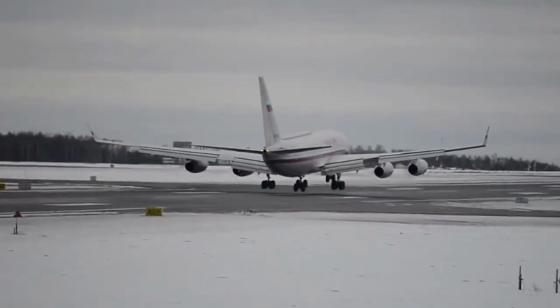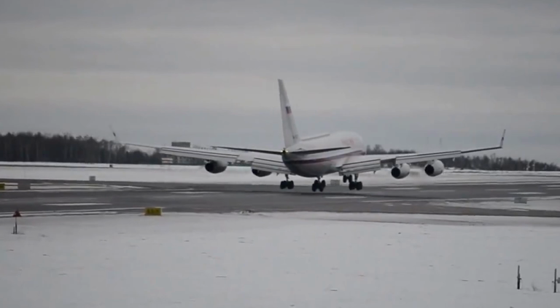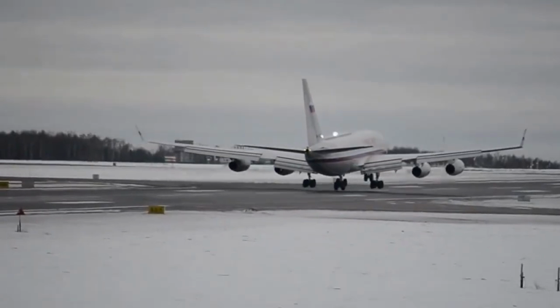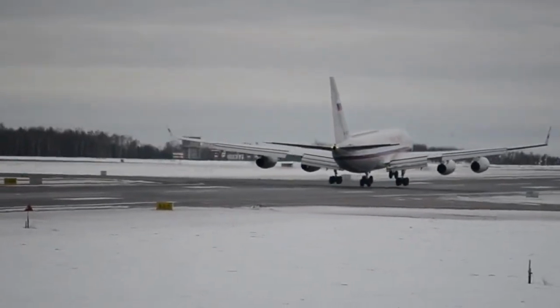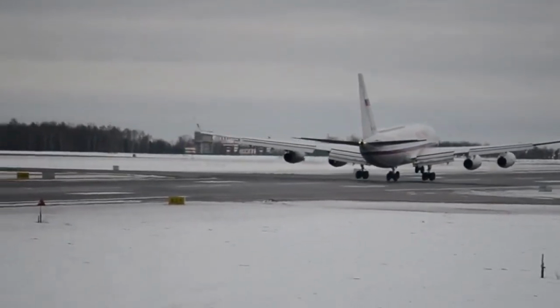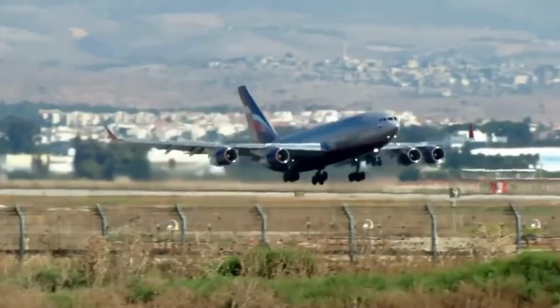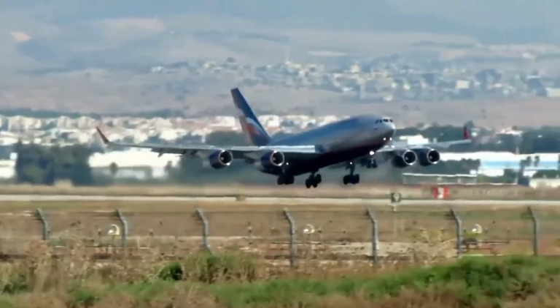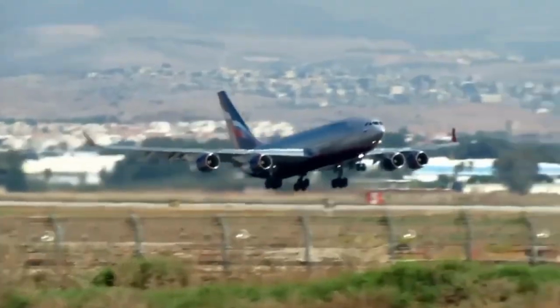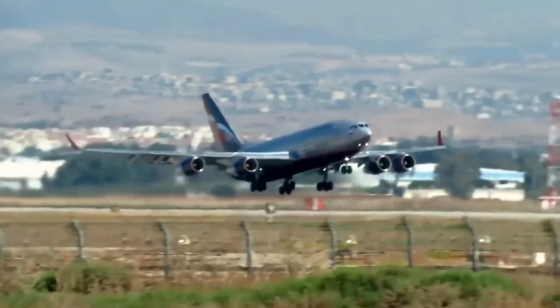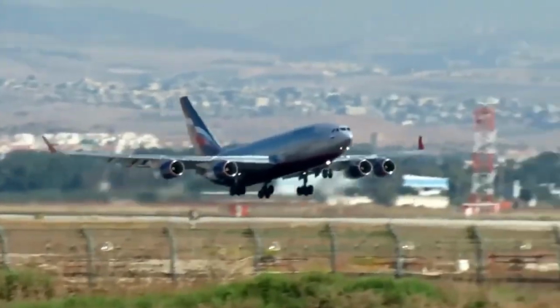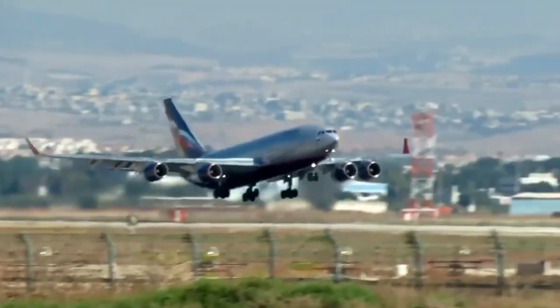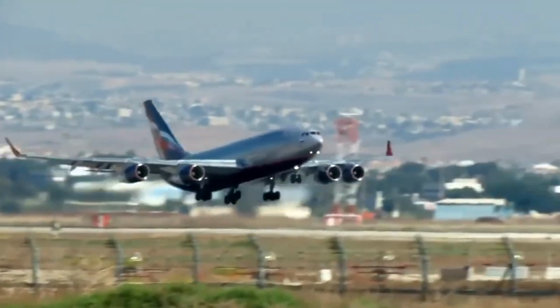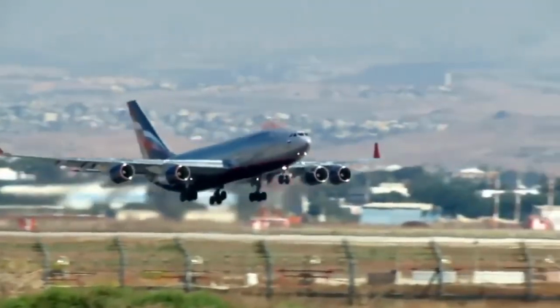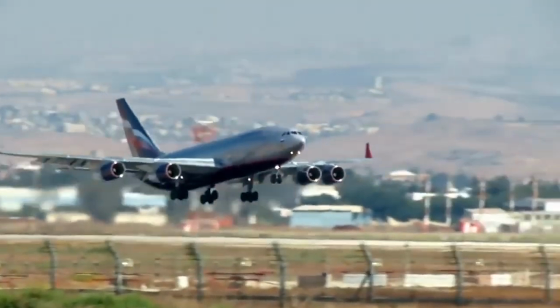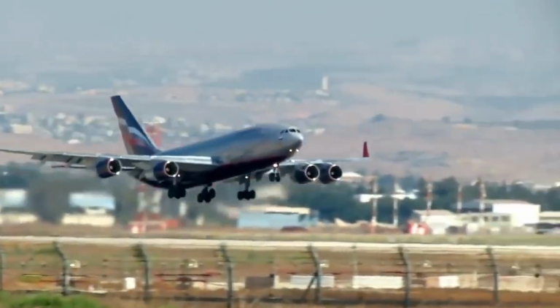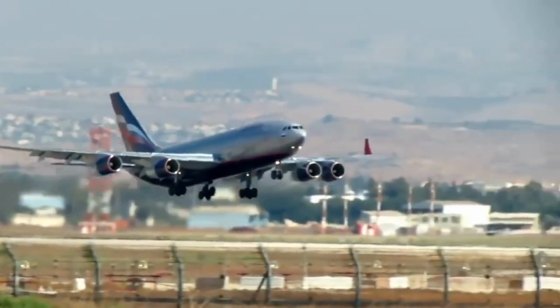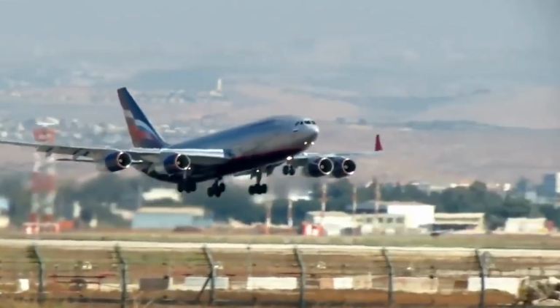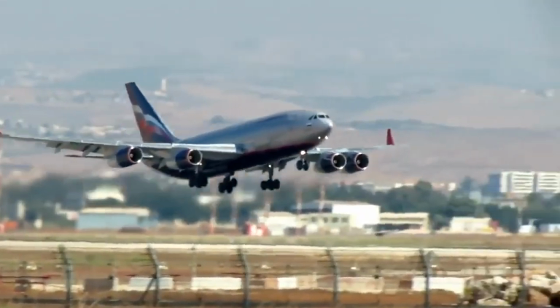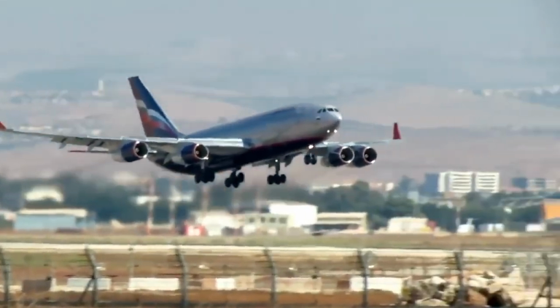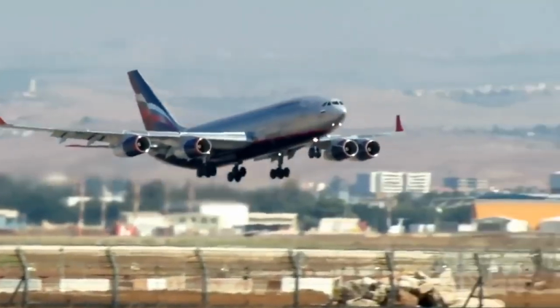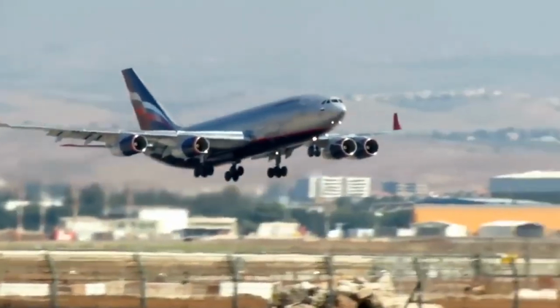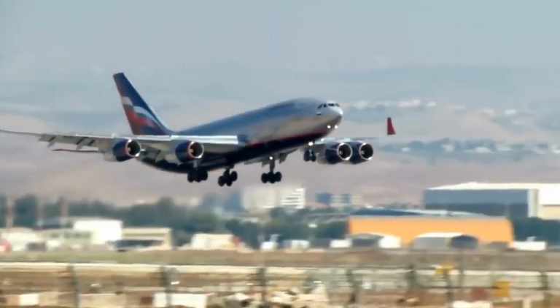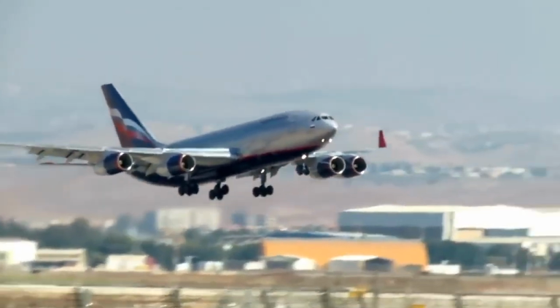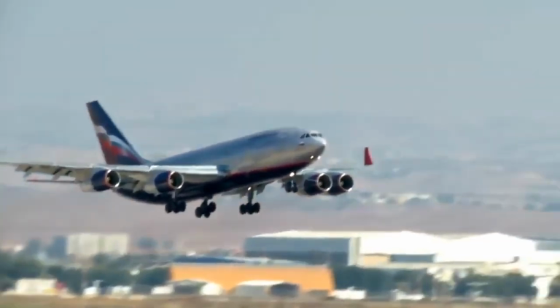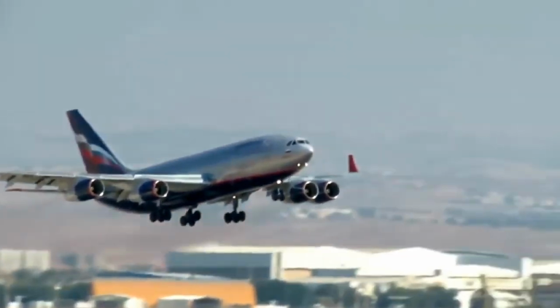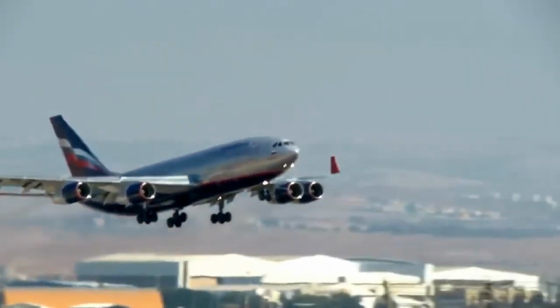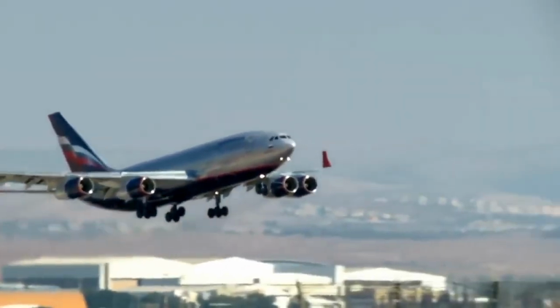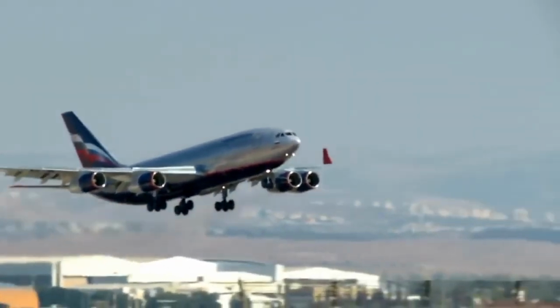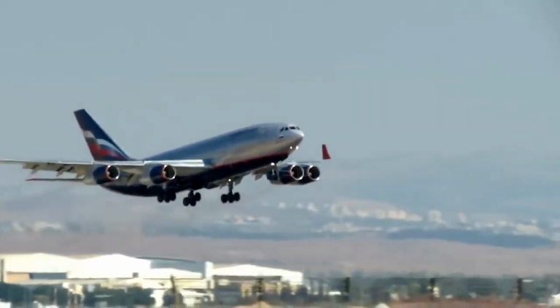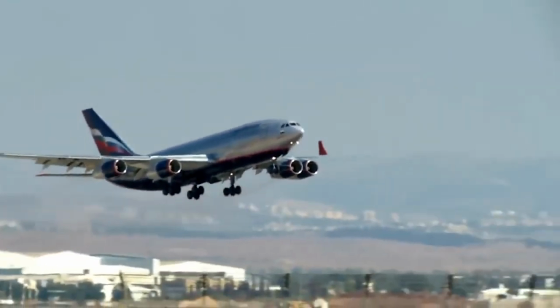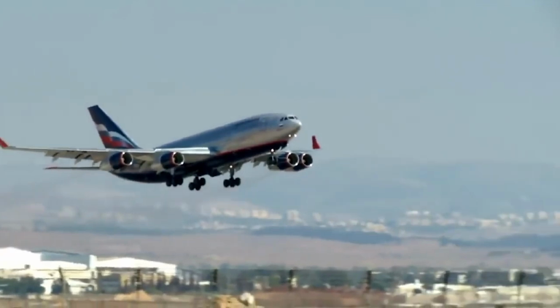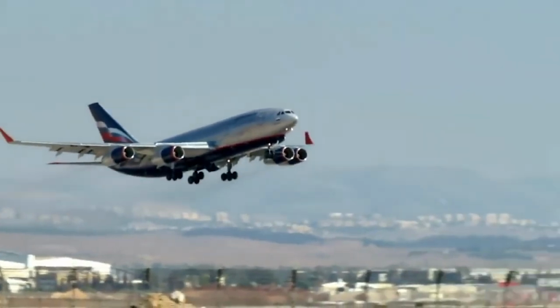Now the Il-96 is entering a new stage of its development — the Il-96-400M program. And that's it for today. Thanks for watching. Like, comment, and don't forget to subscribe. Fast flights and soft landings to you.